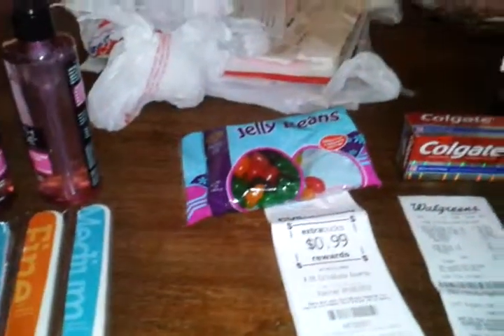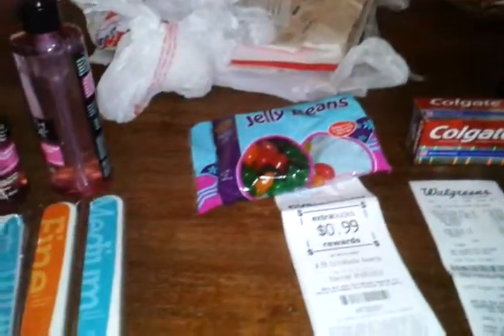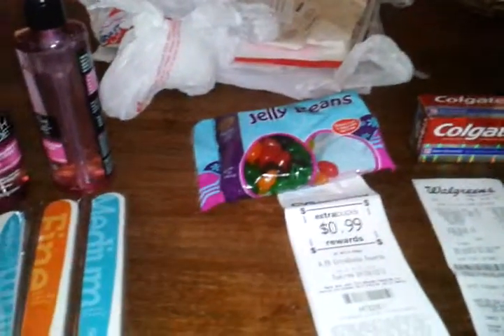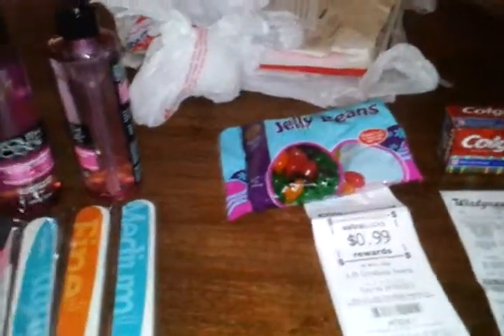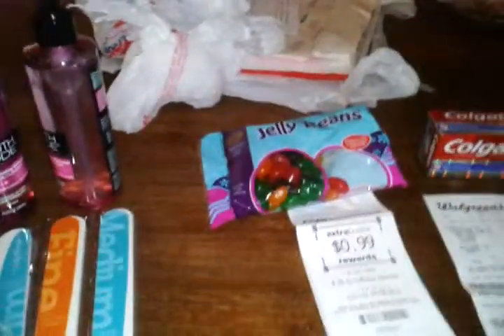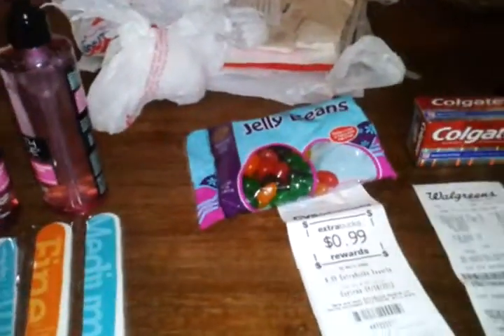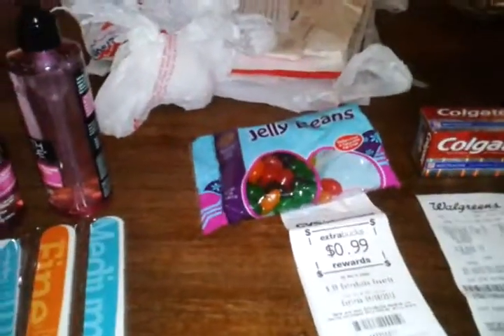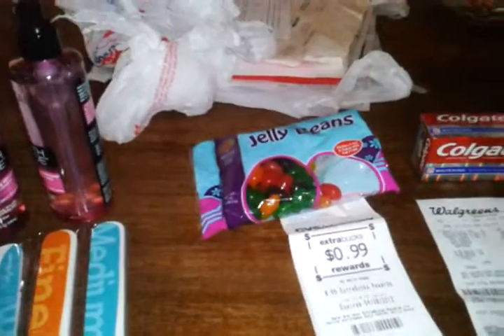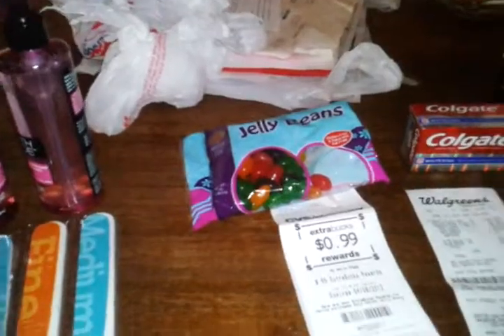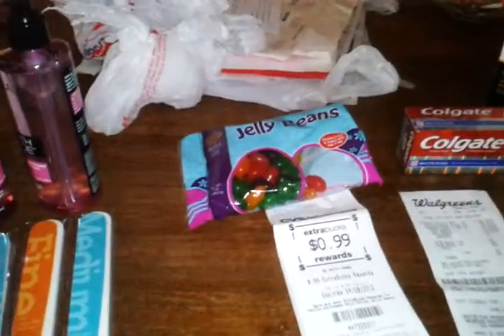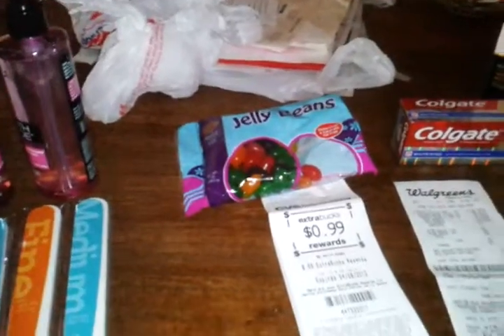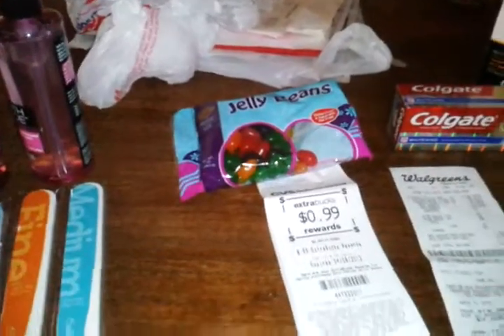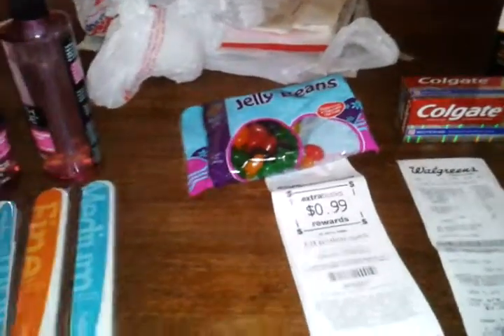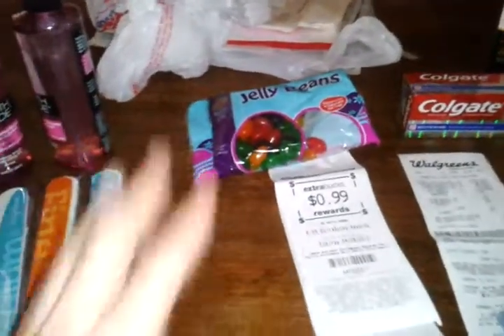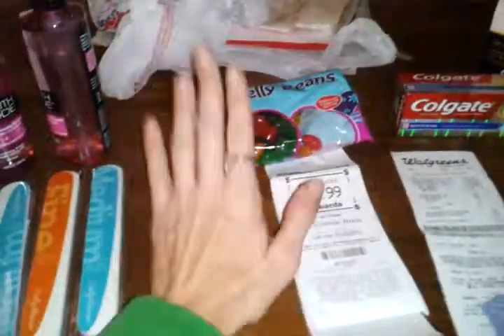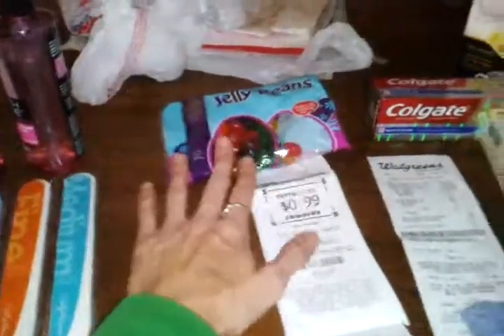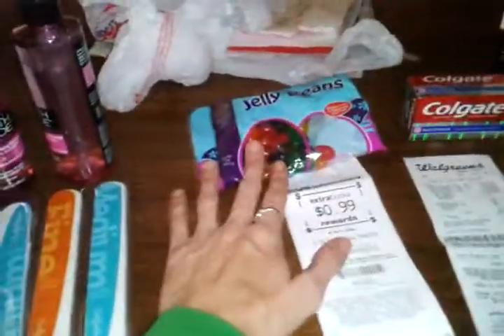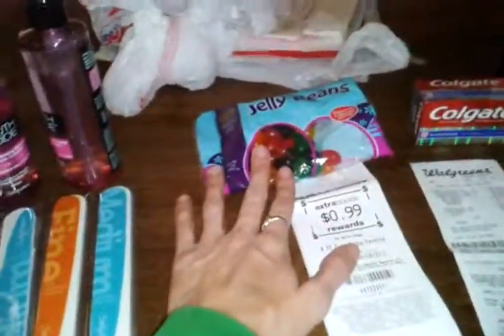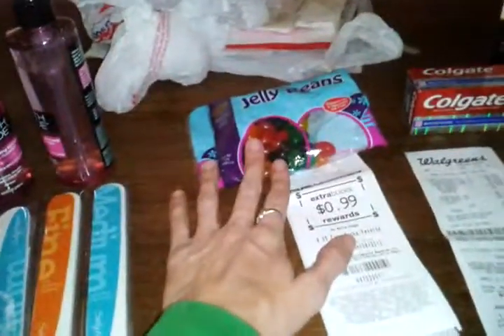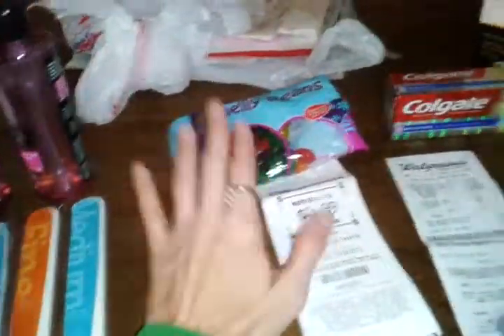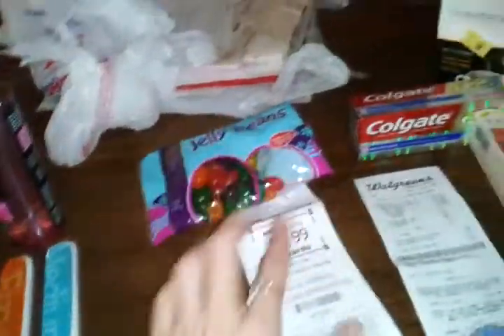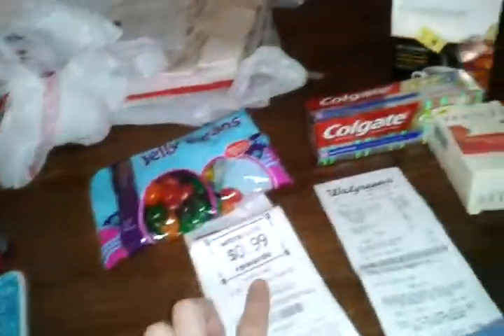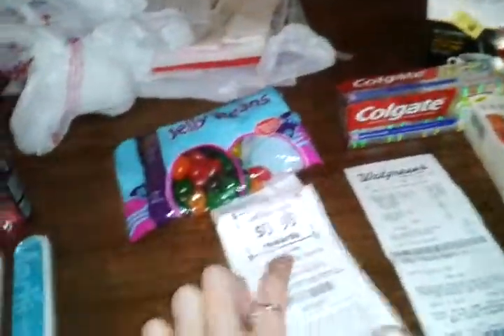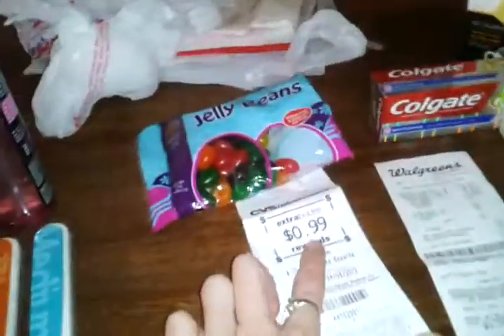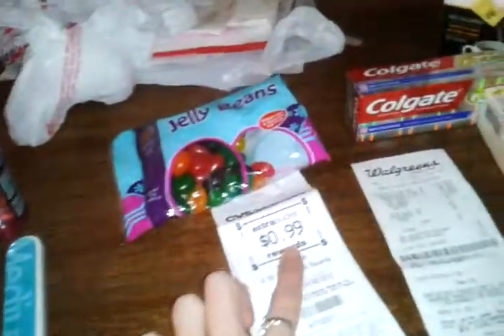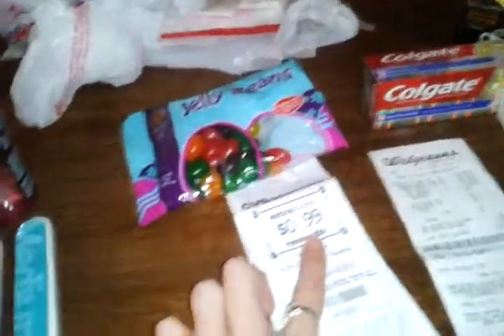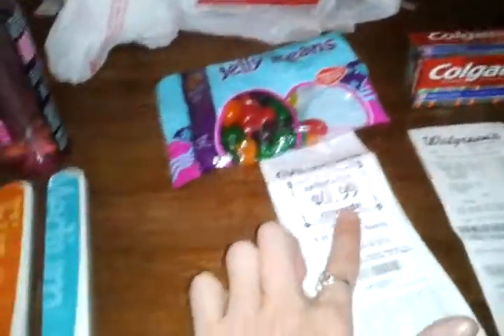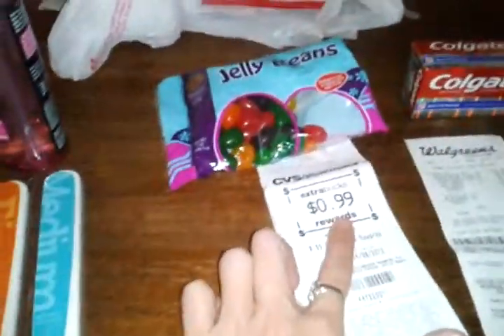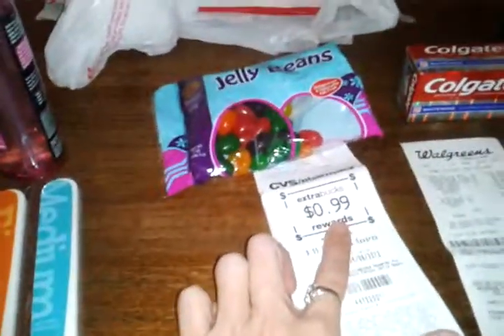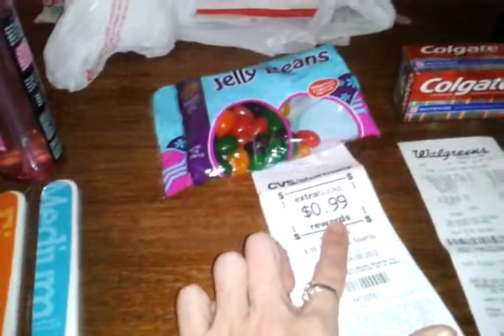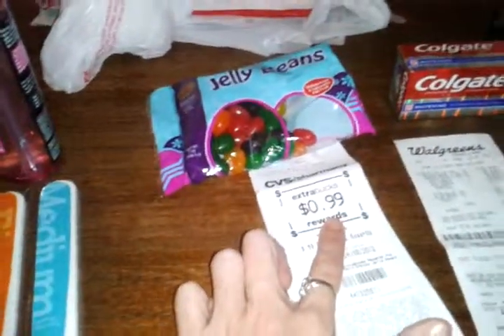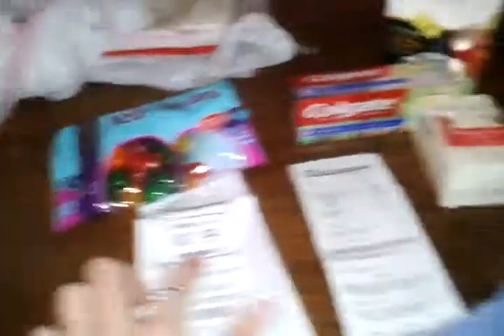Got my CVS — got my free jellybeans, the $0.99 deal. You get $0.99 right back, which makes them totally free.